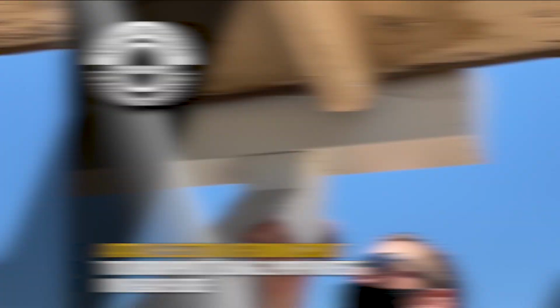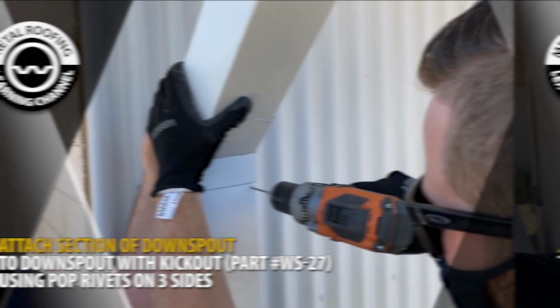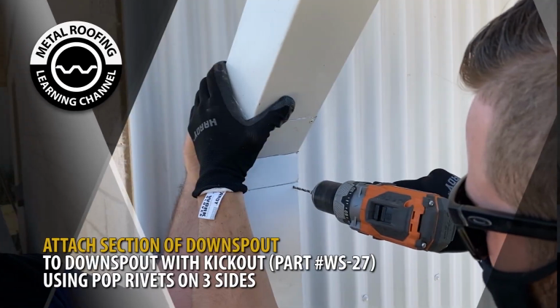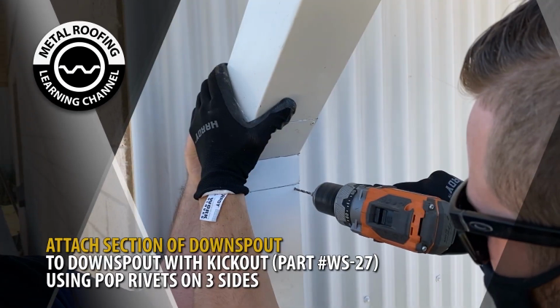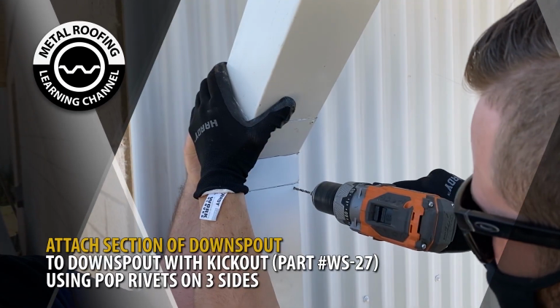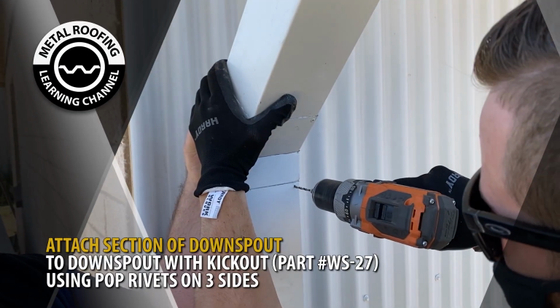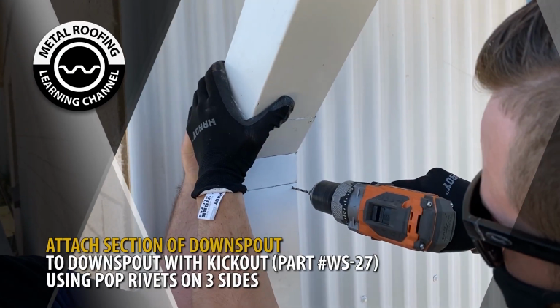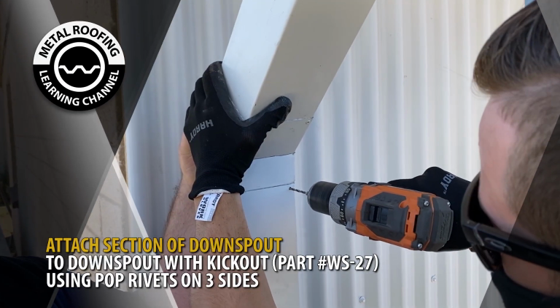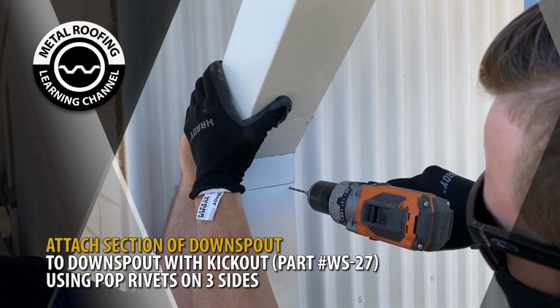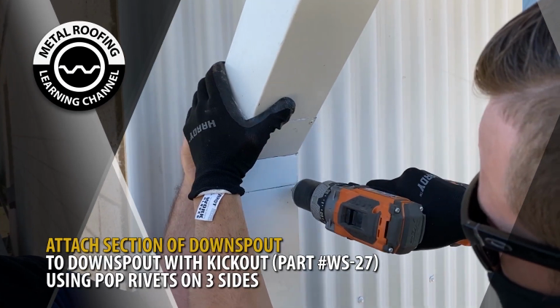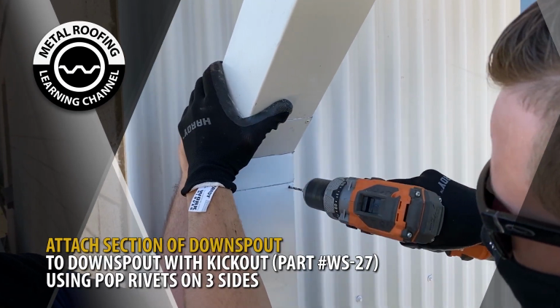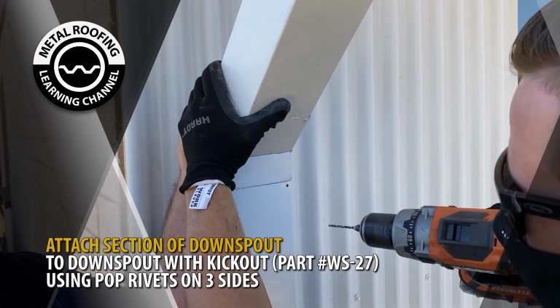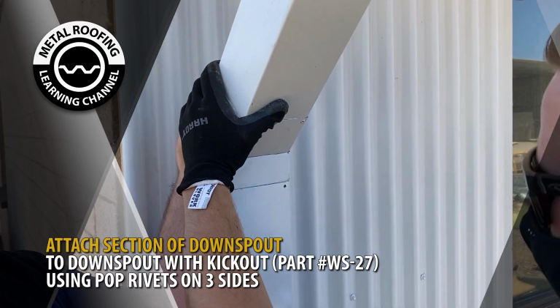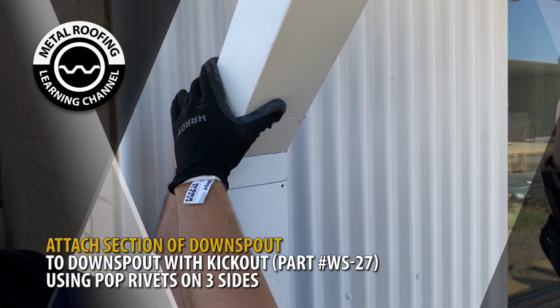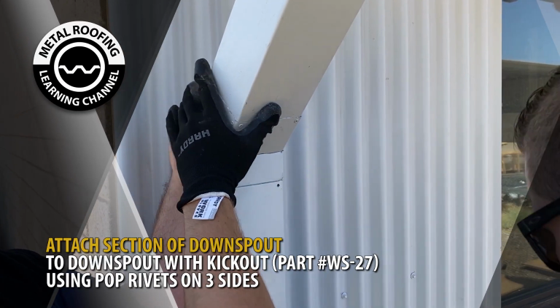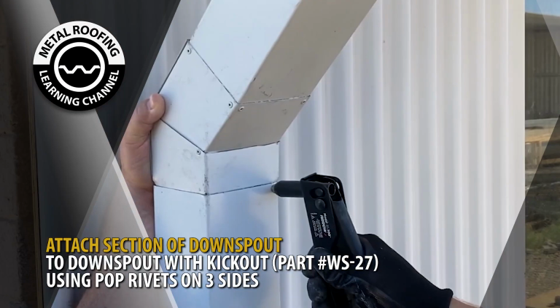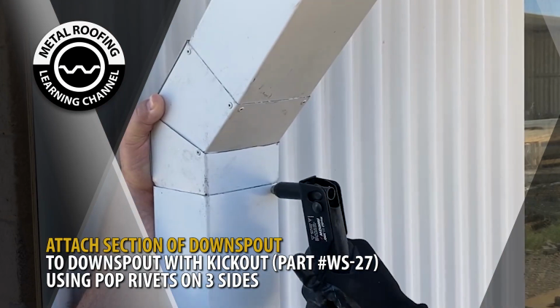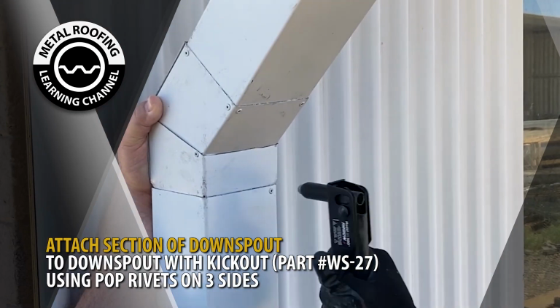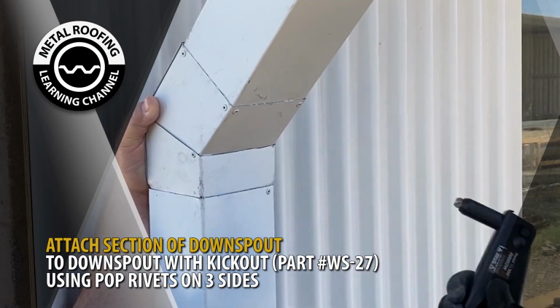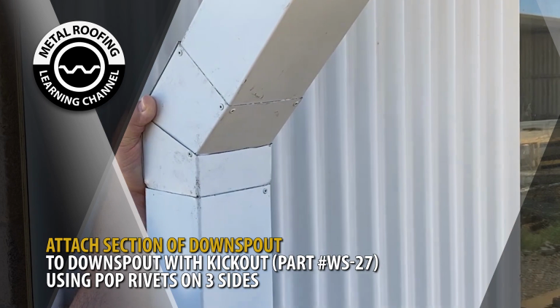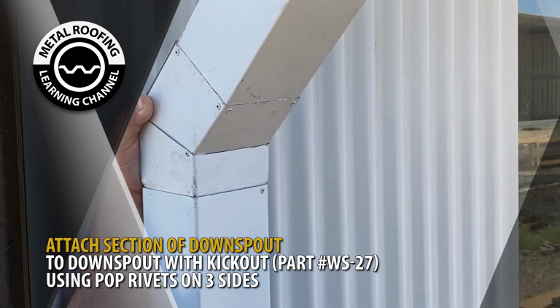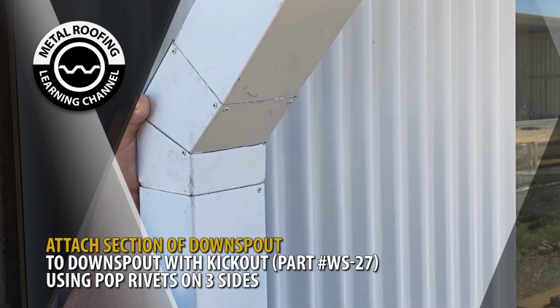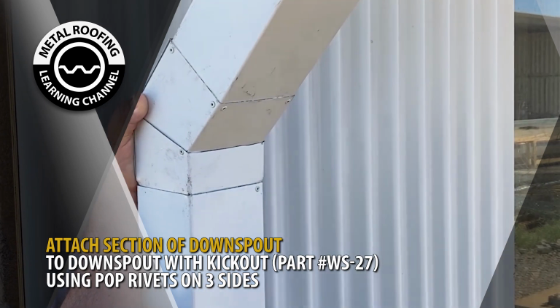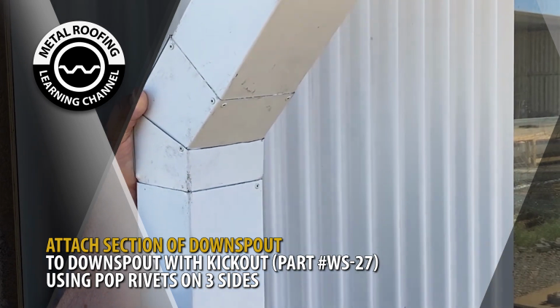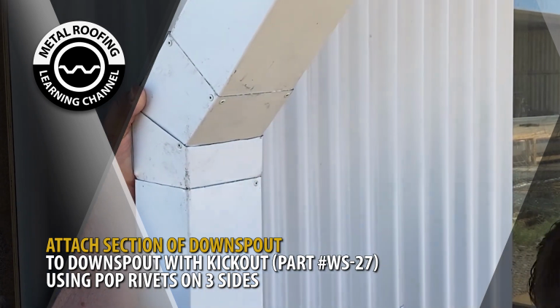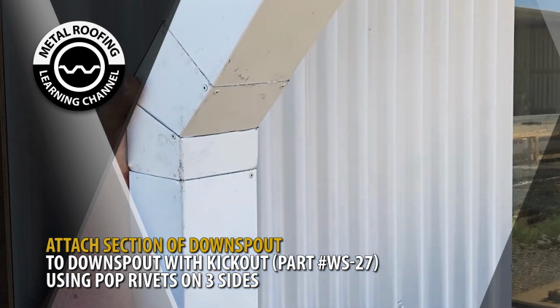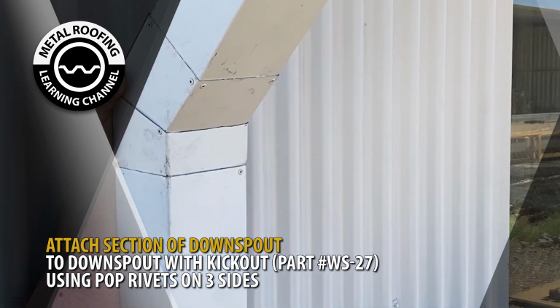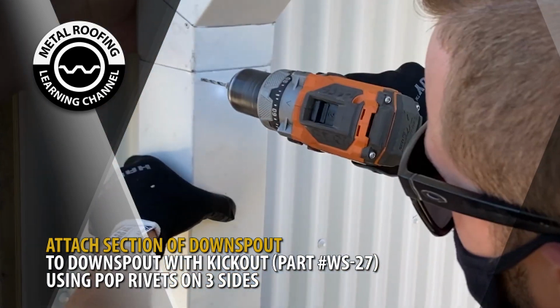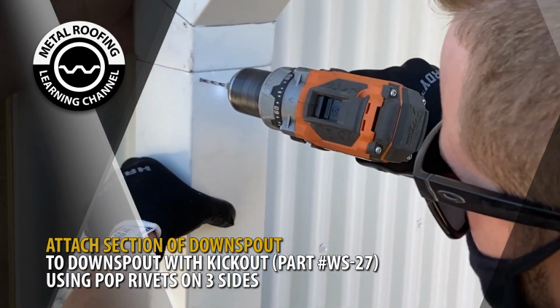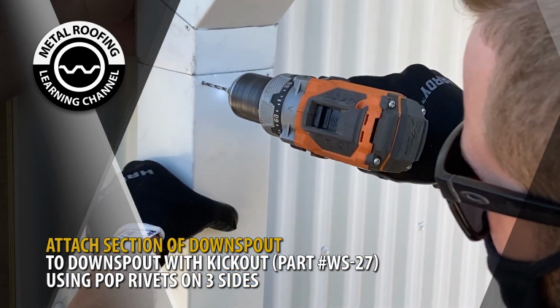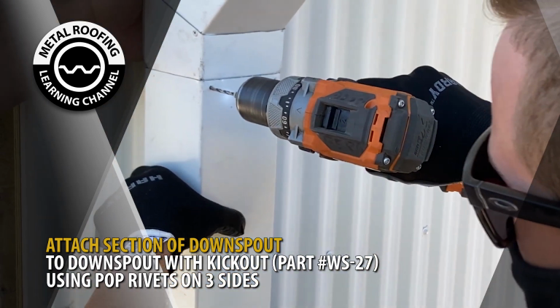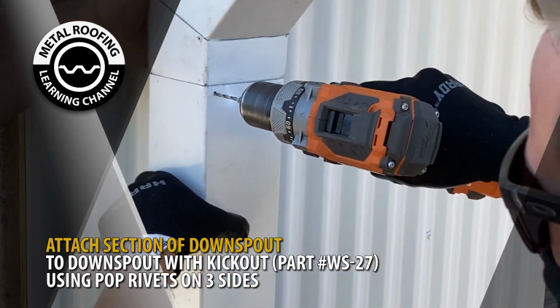Next, attach your lower section of downspout to the dropout using two pop rivets on three sides of the downspout.